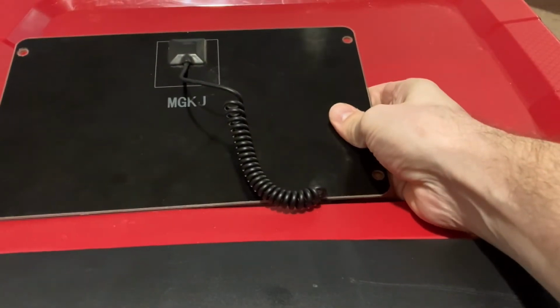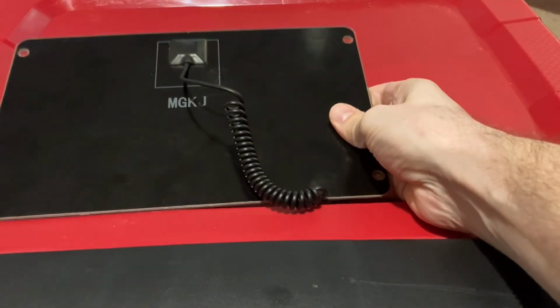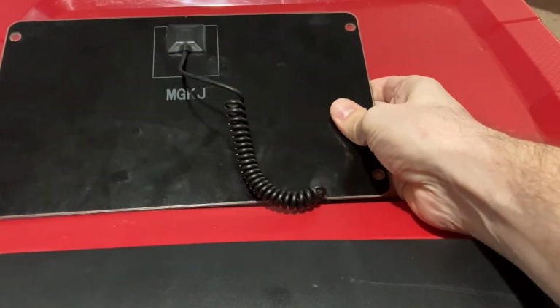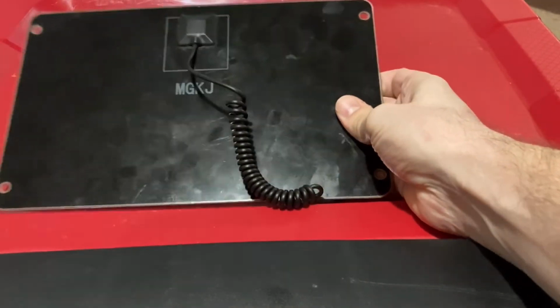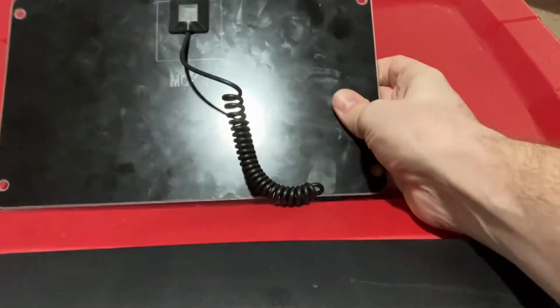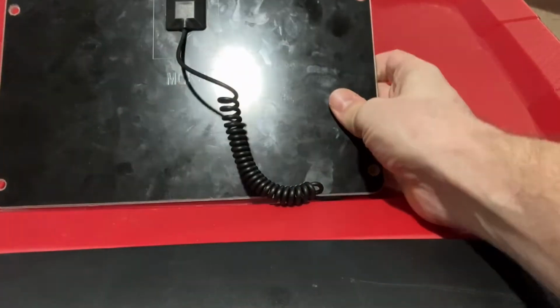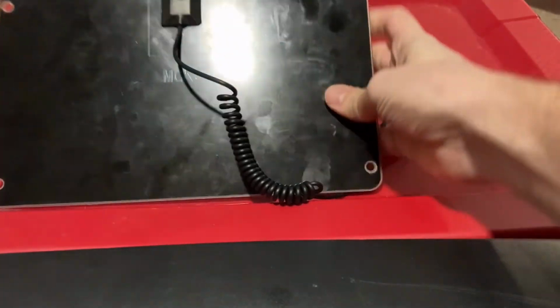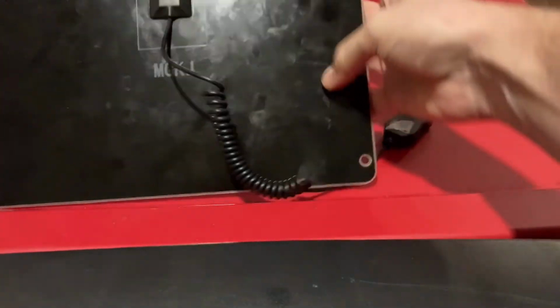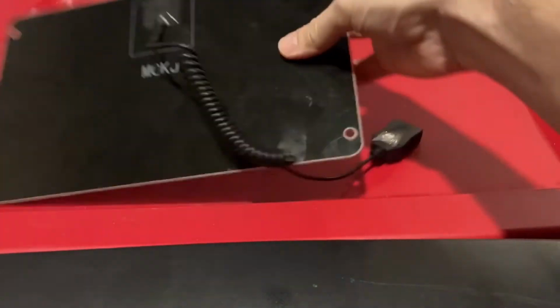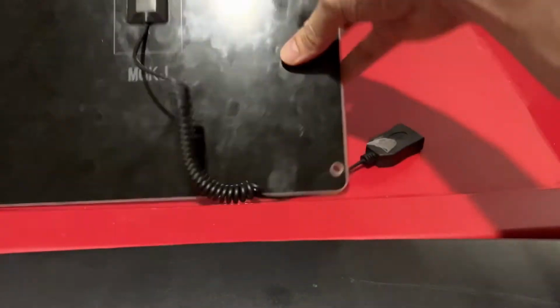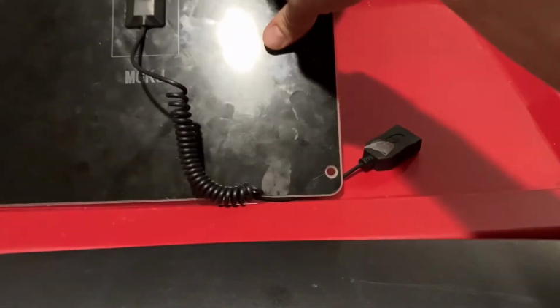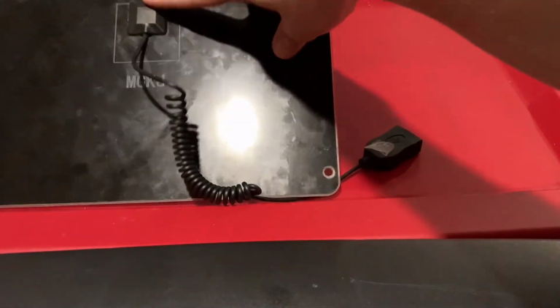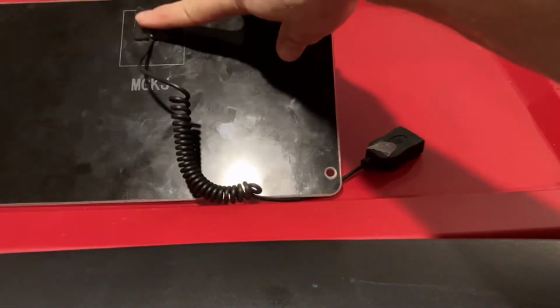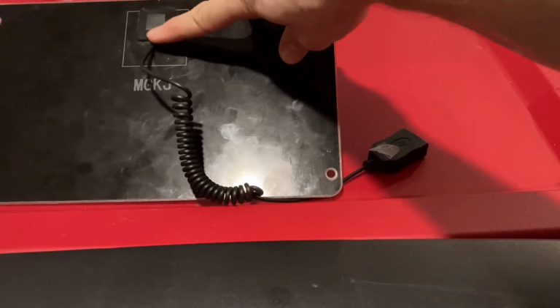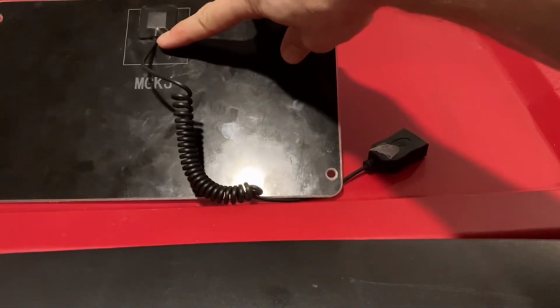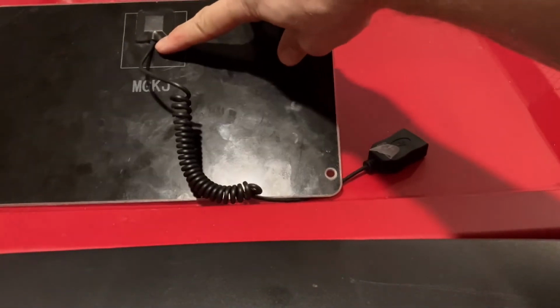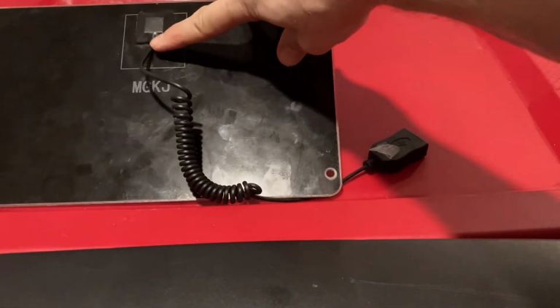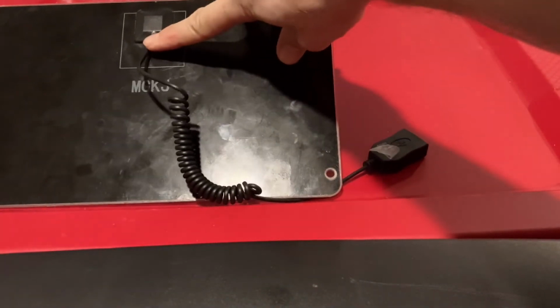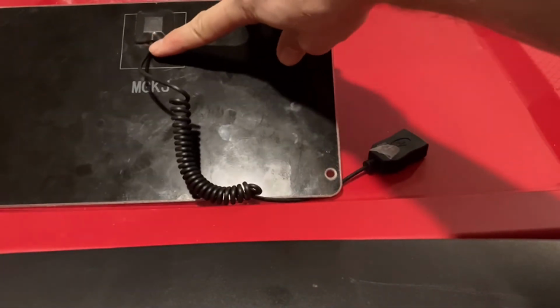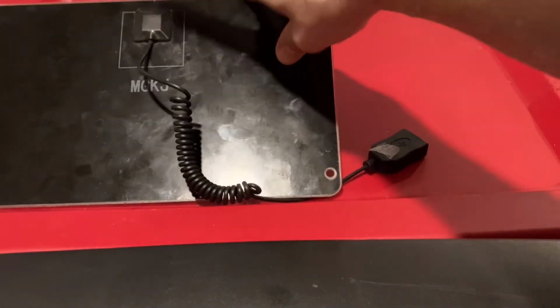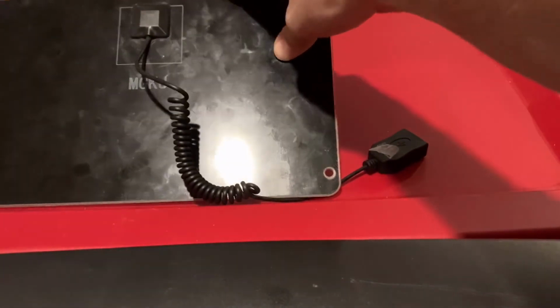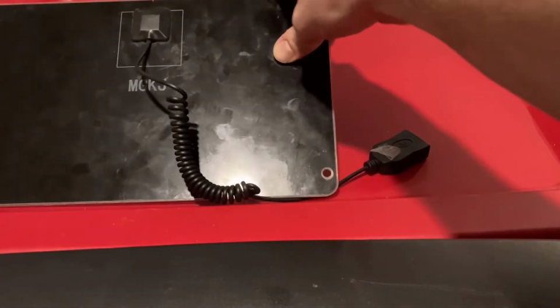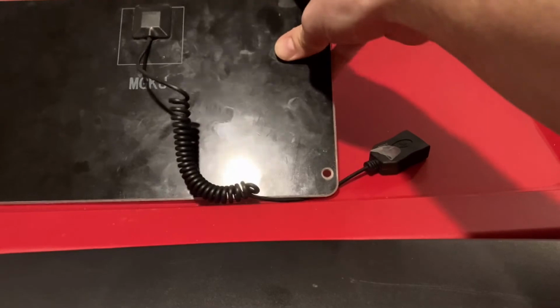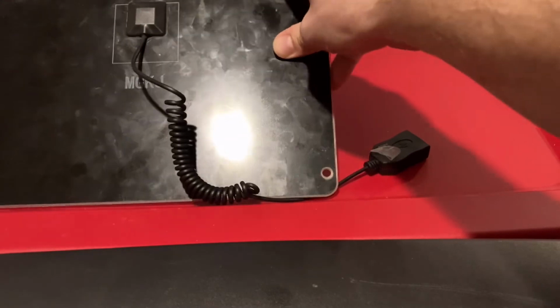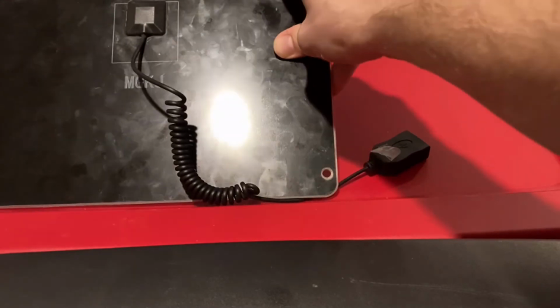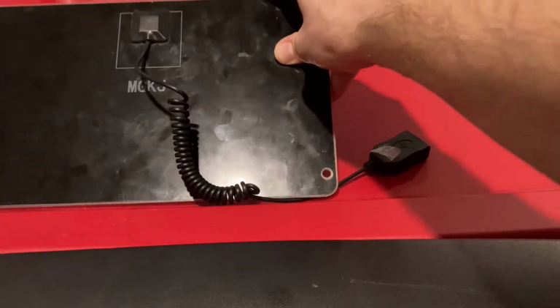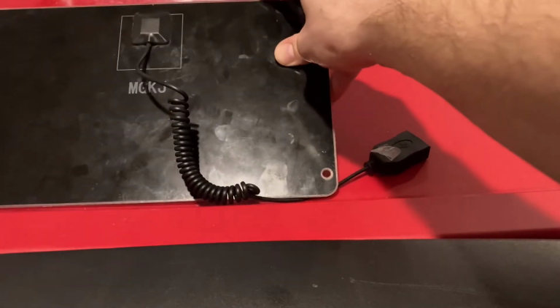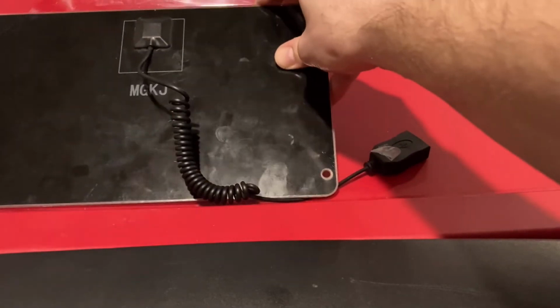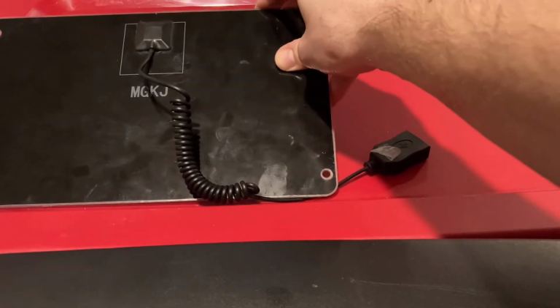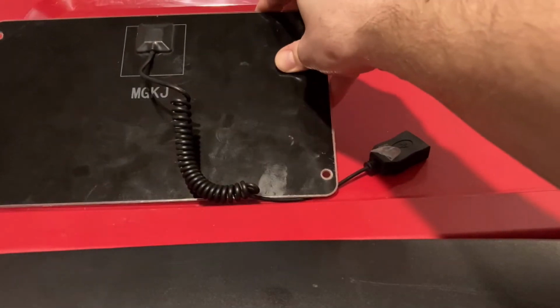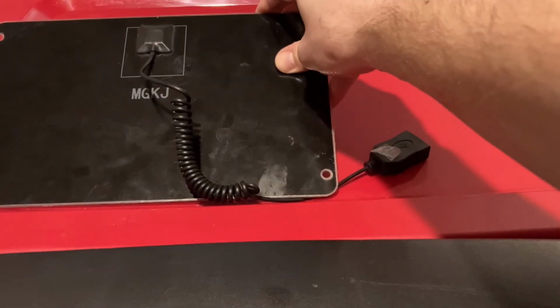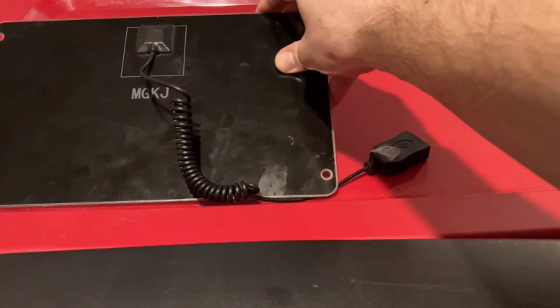One thing you want to be careful with is the back, because if the cord breaks in any way, of course you're done — you'd have to throw it away.